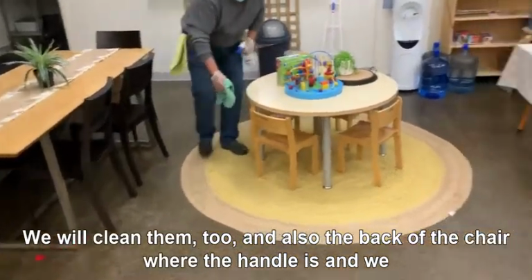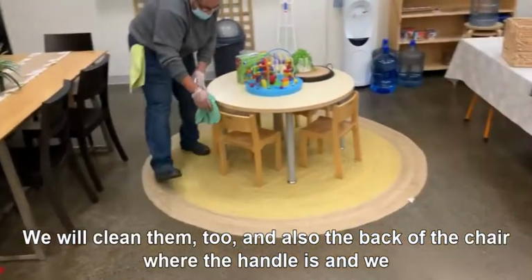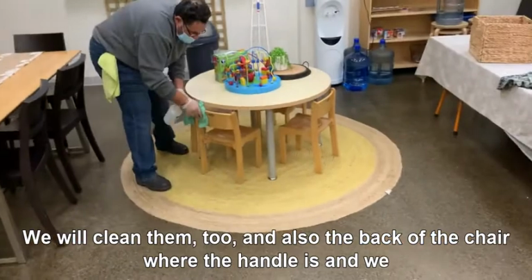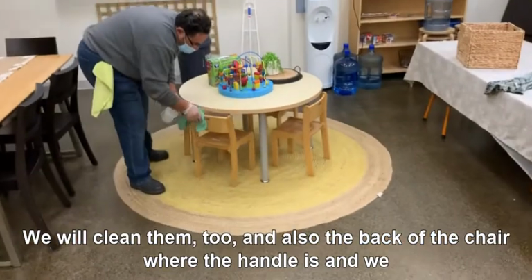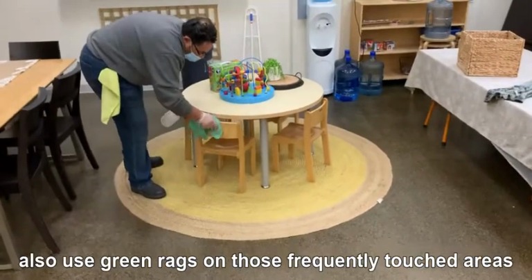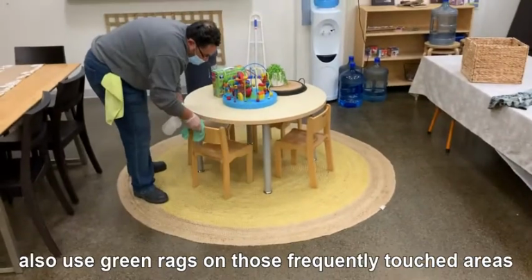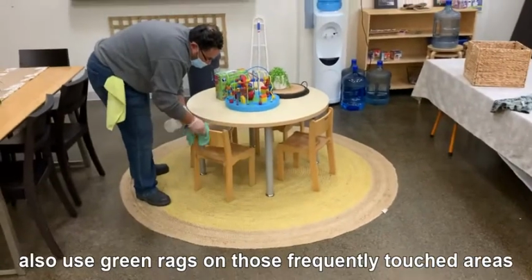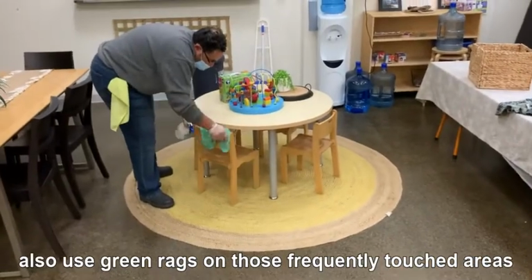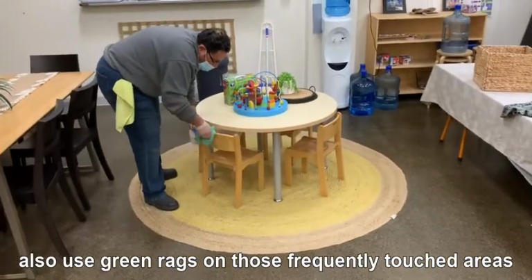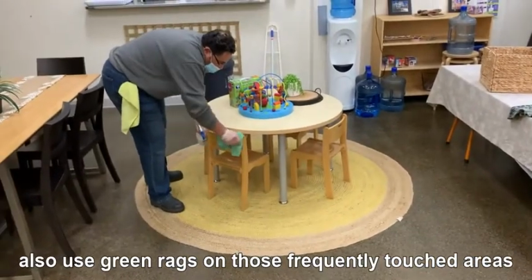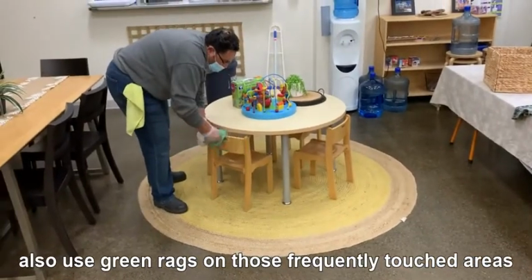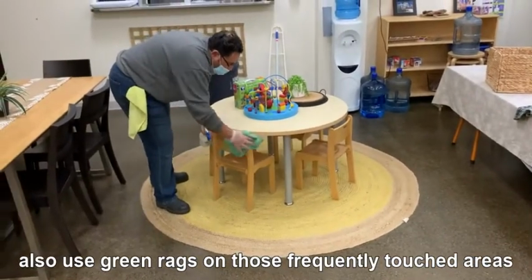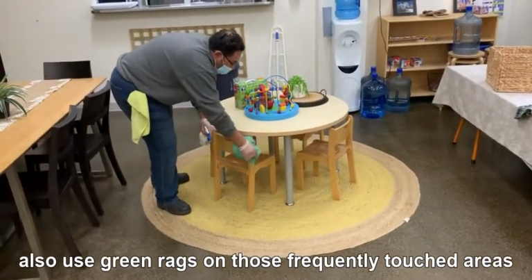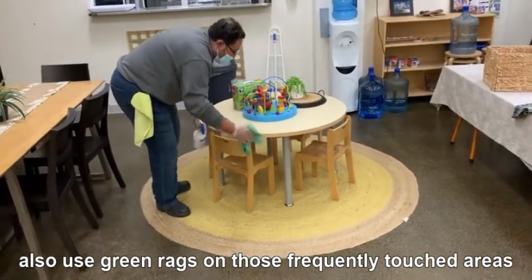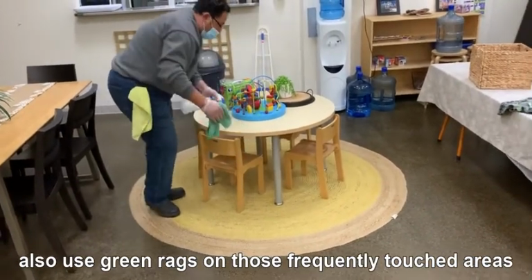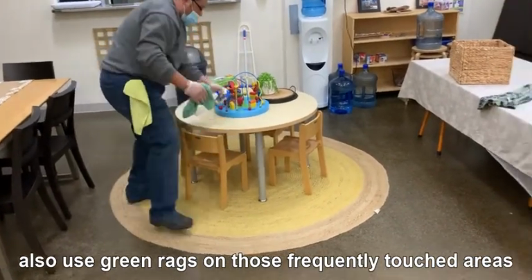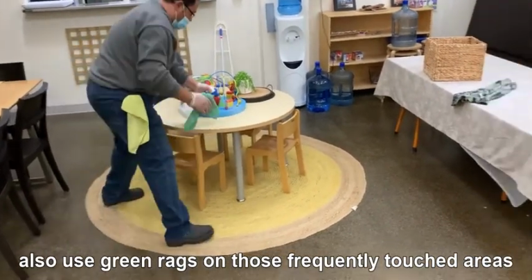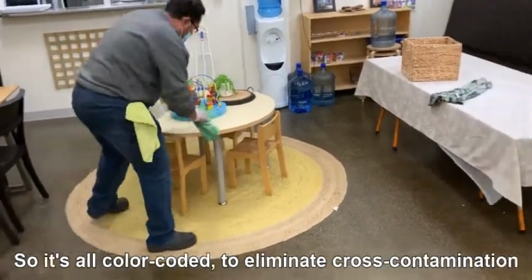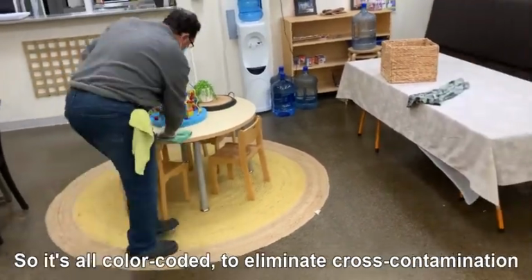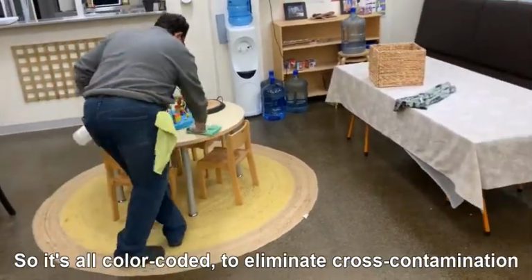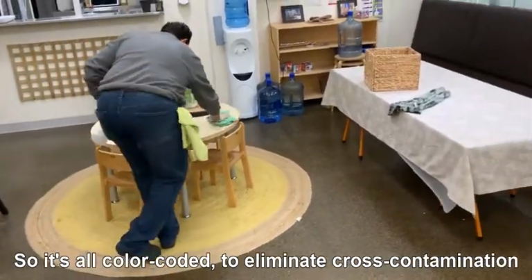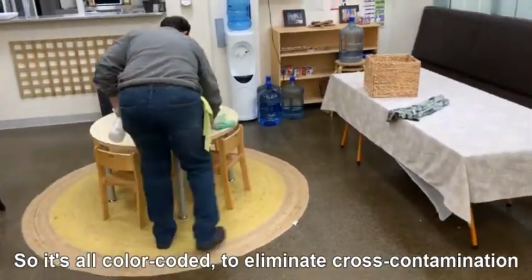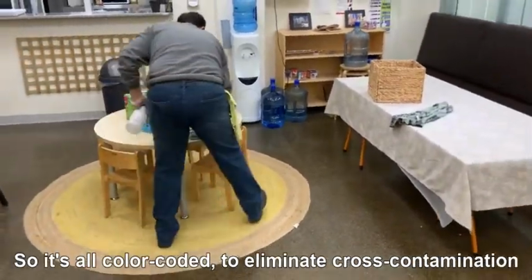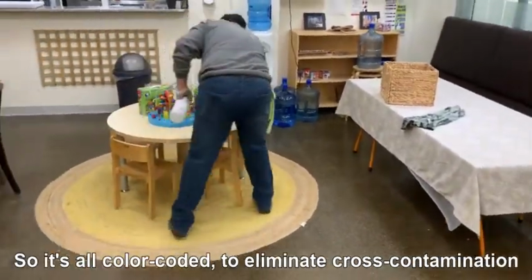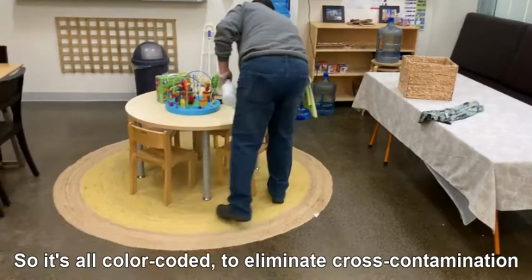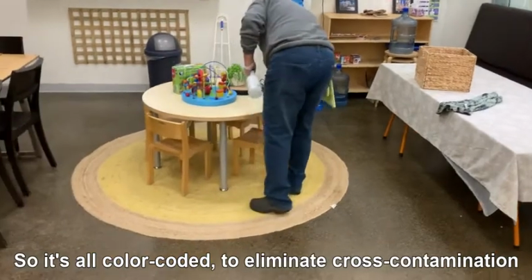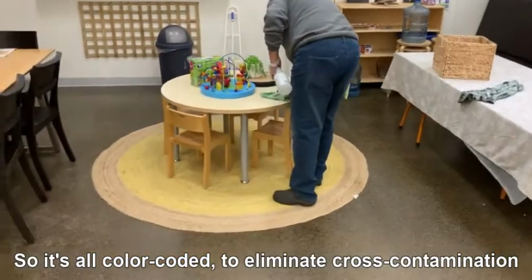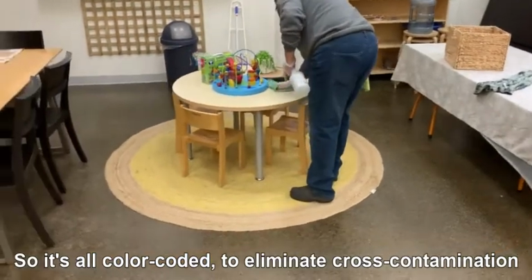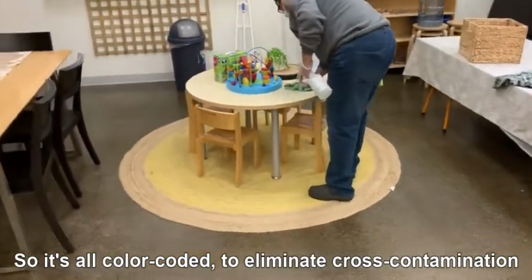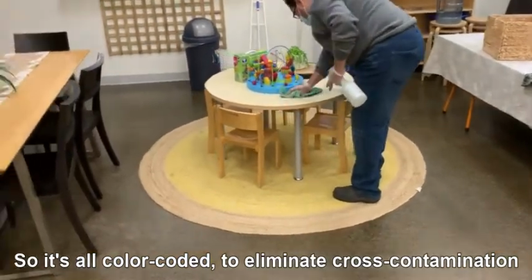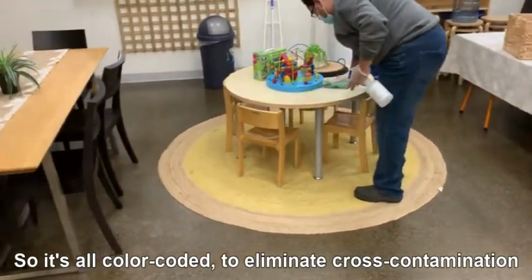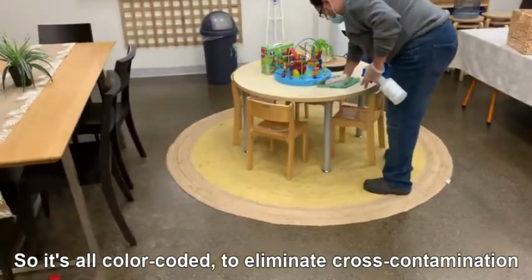We also use green rags on those frequently touched areas, so it's all color-coded to eliminate cross-contamination.